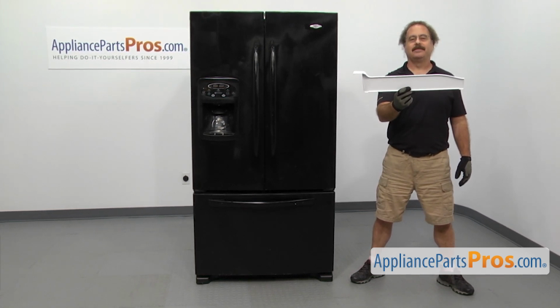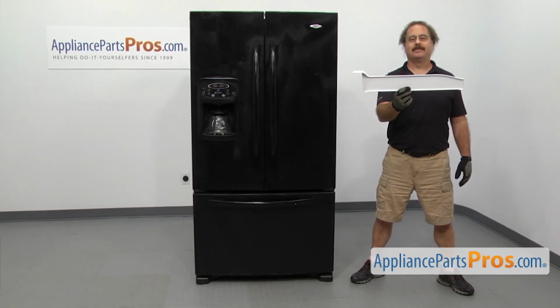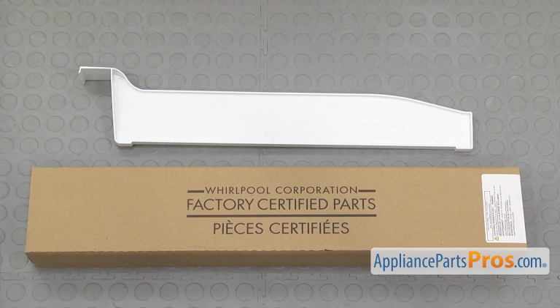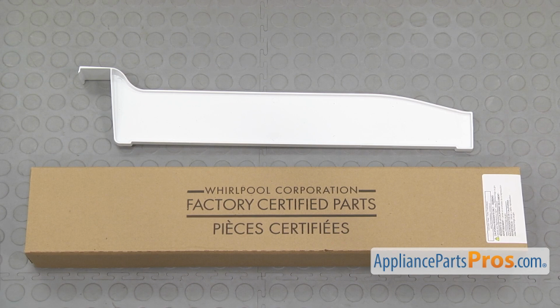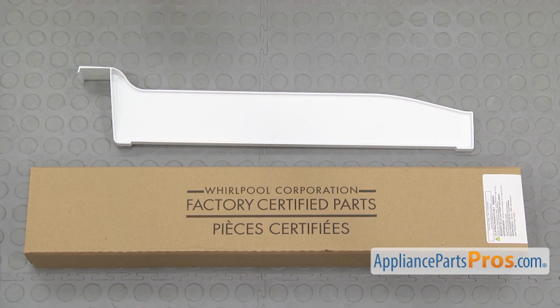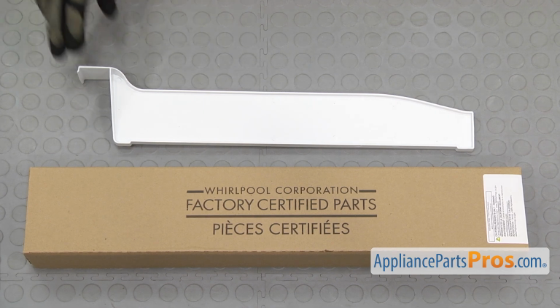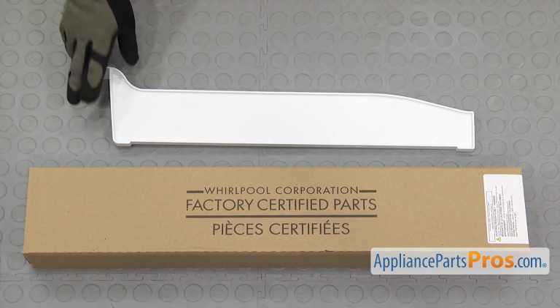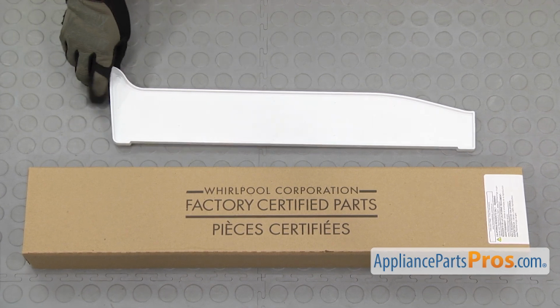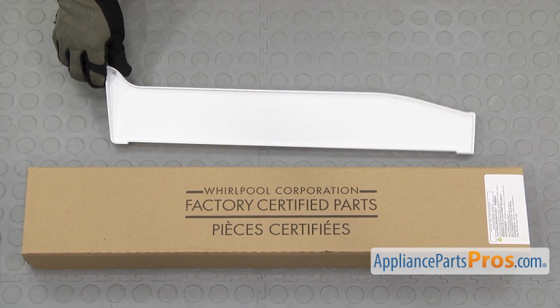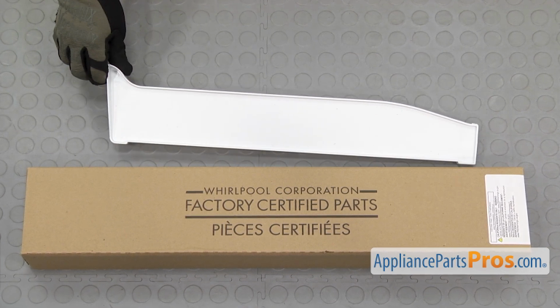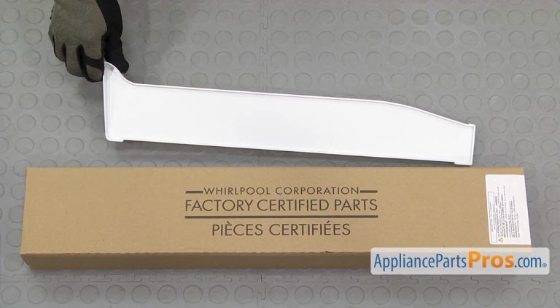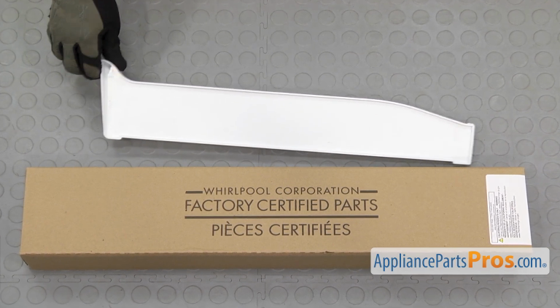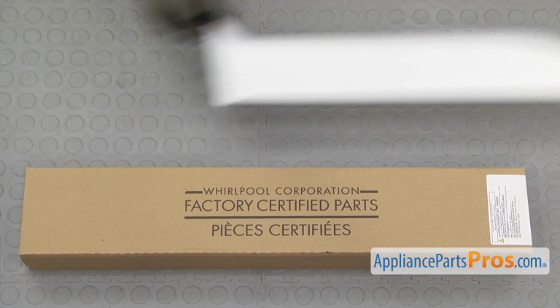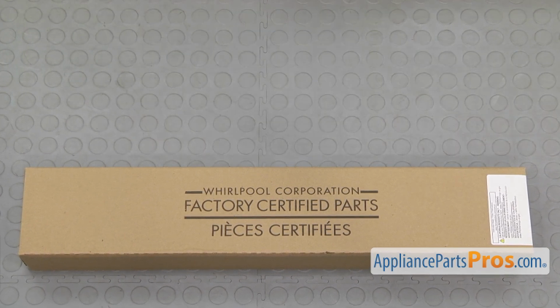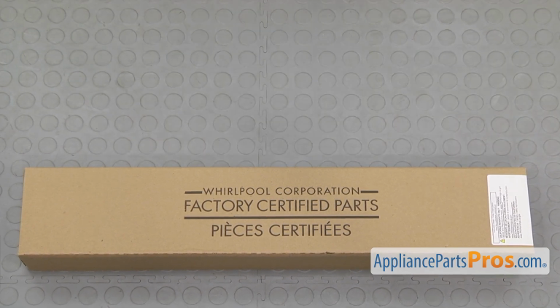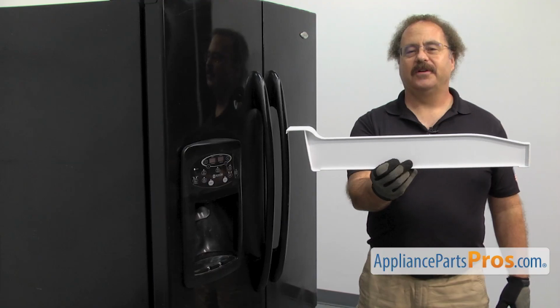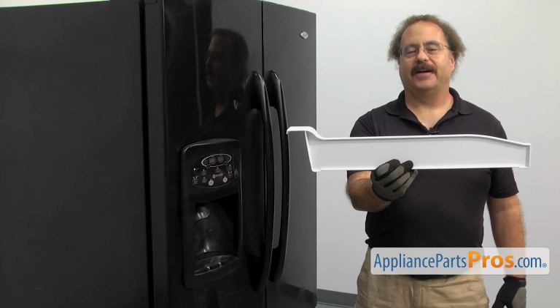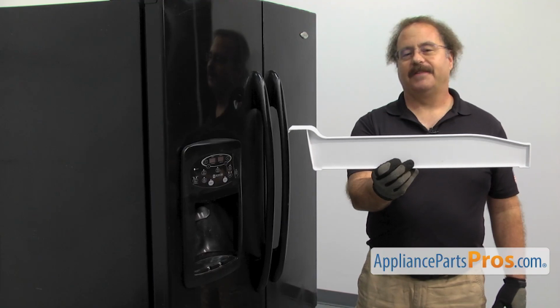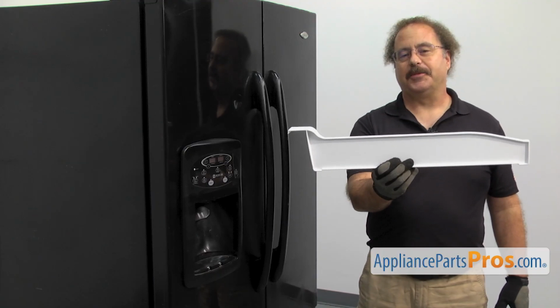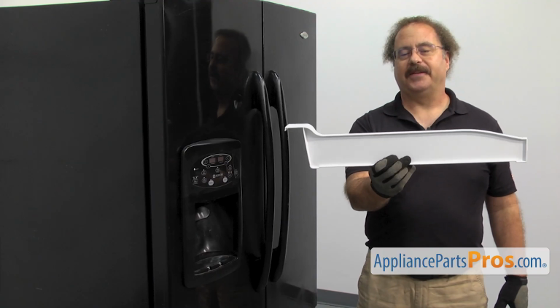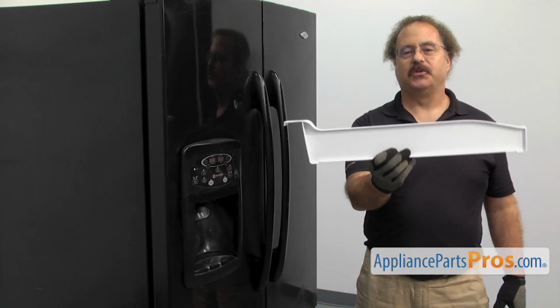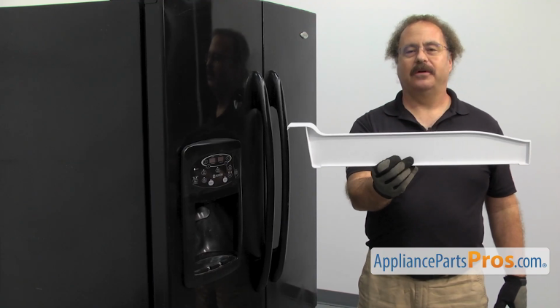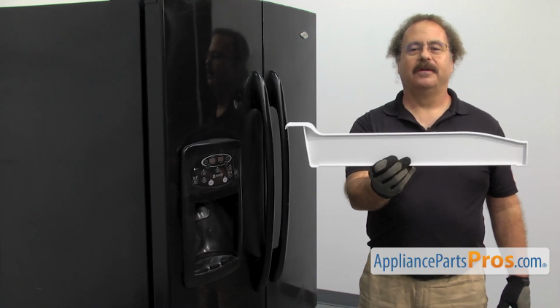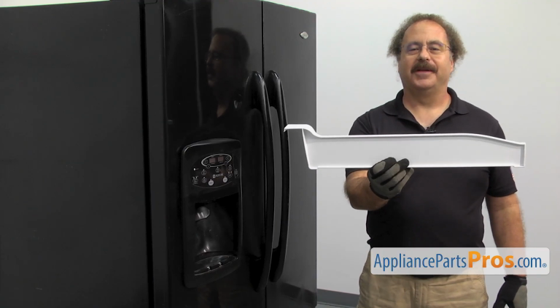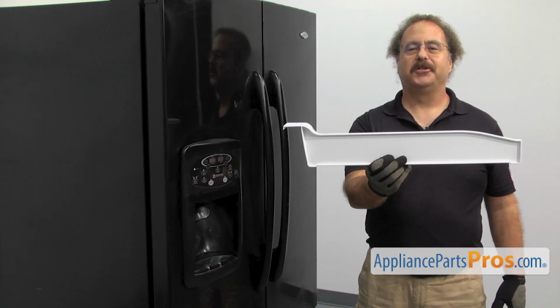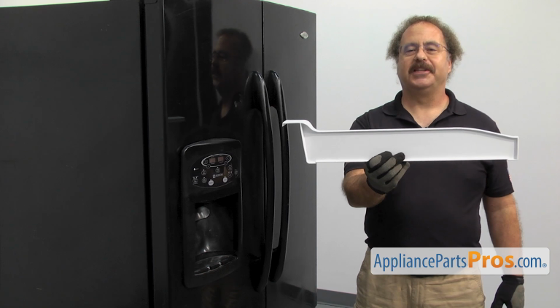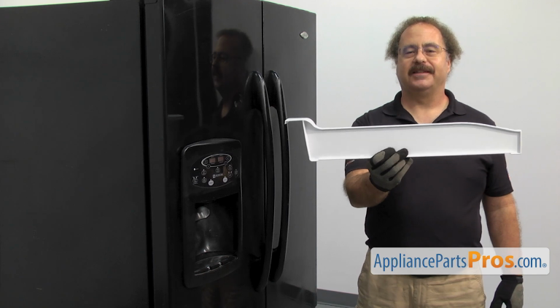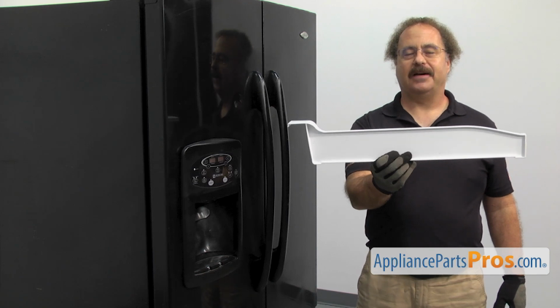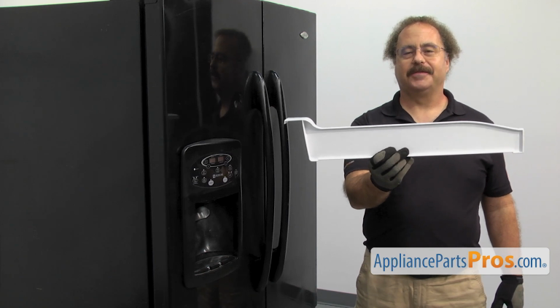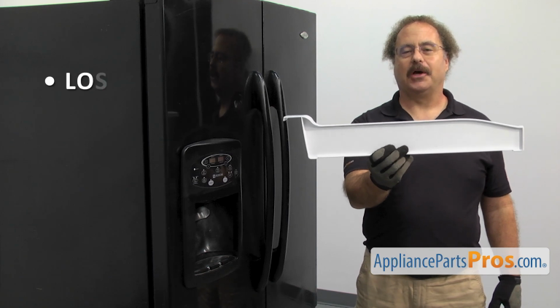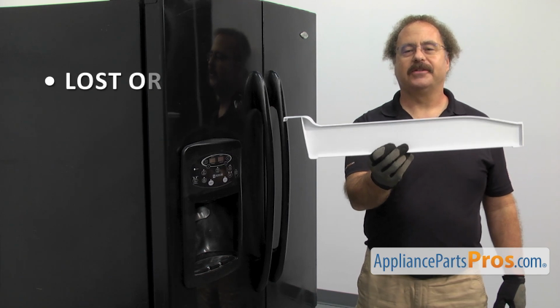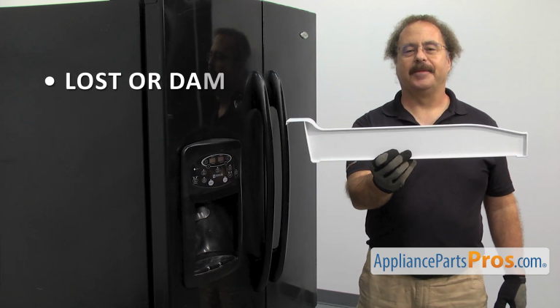When you open up the package, you're going to get the new Pantry Divider. The Pantry Divider divides the Pantry Drawer. You should be changing it out if it's lost or damaged.